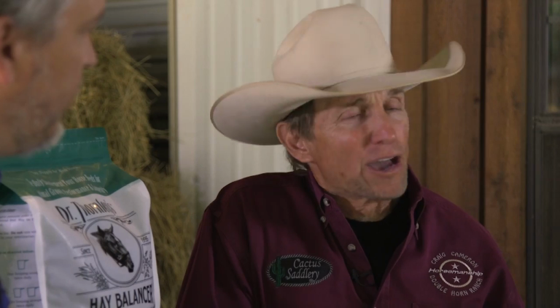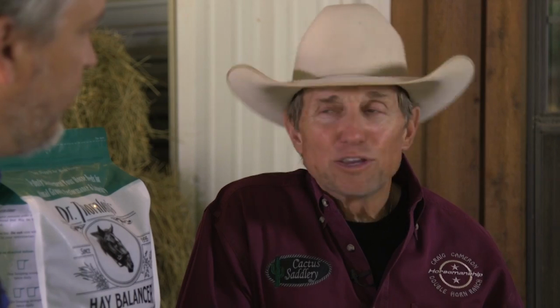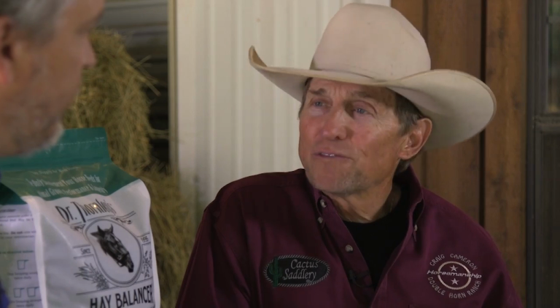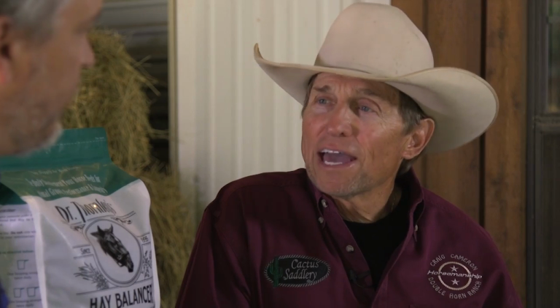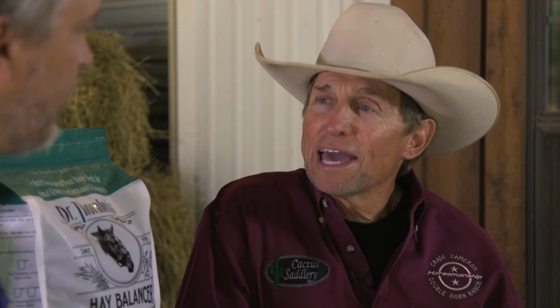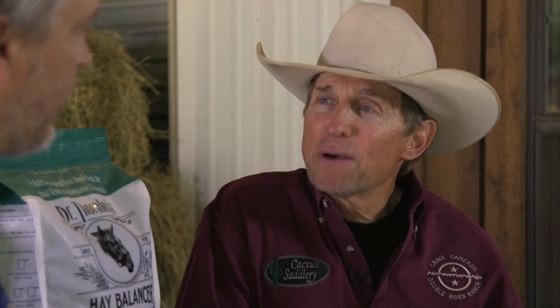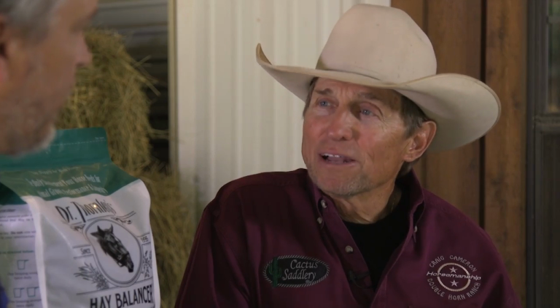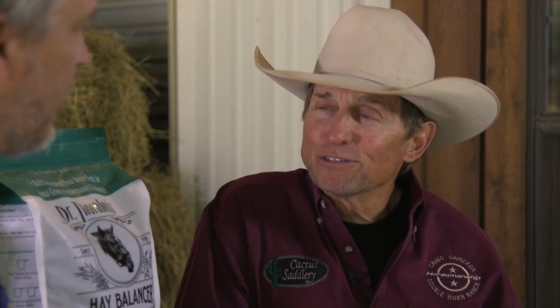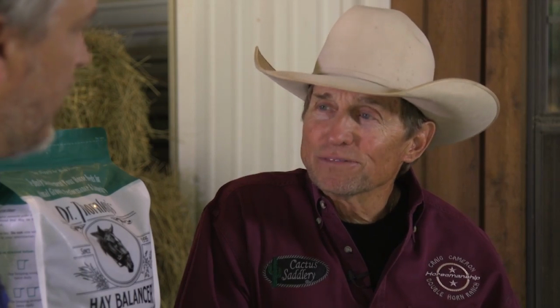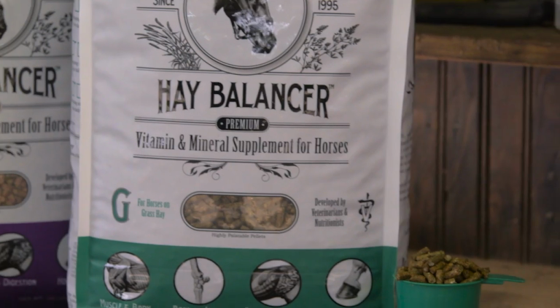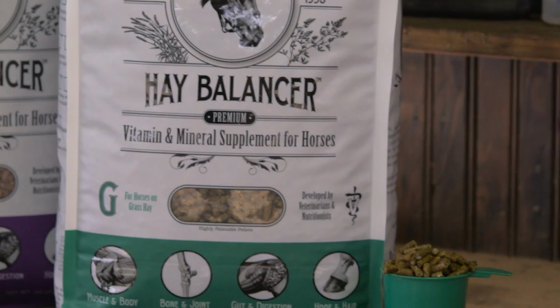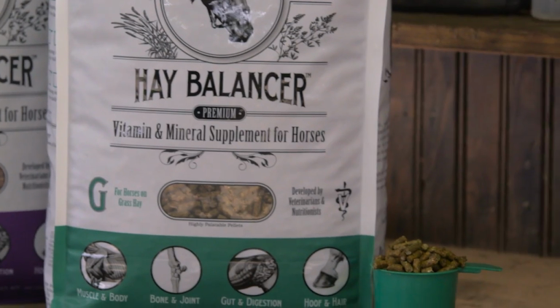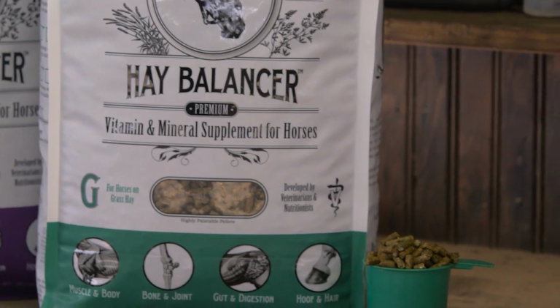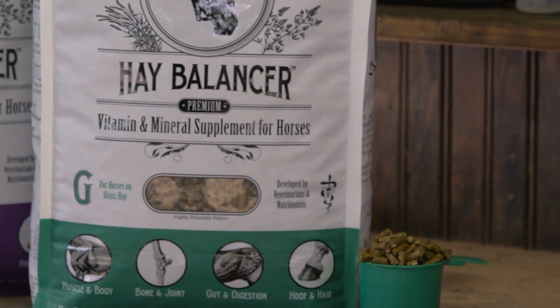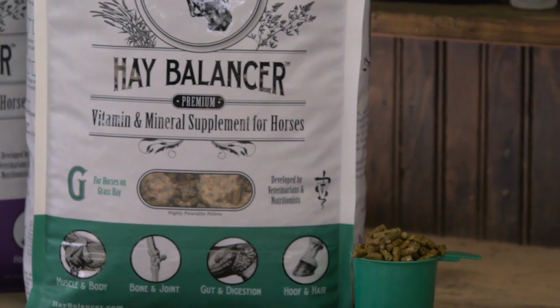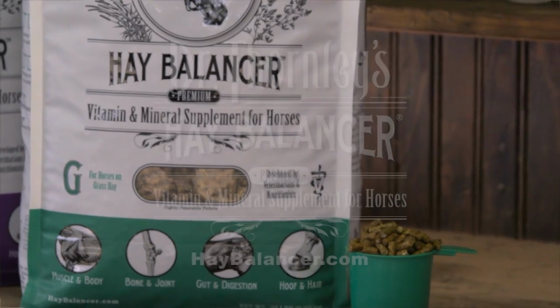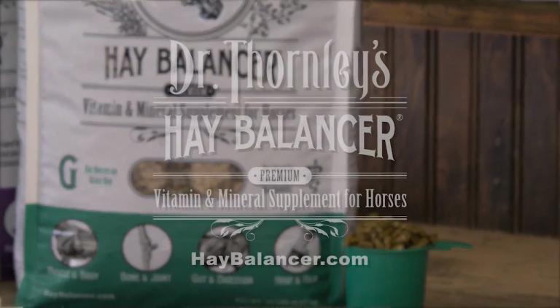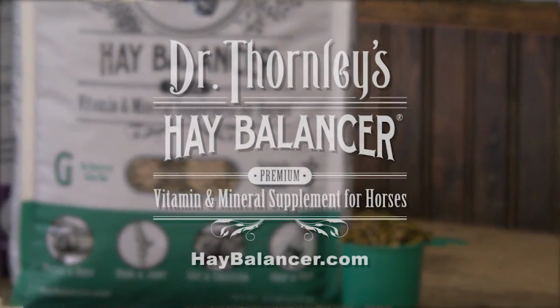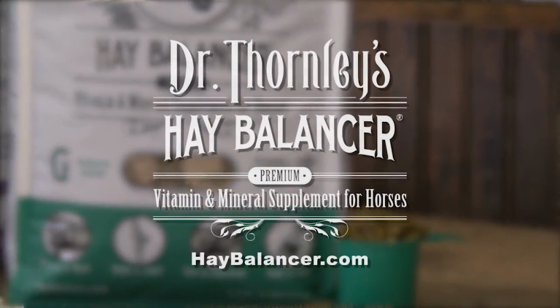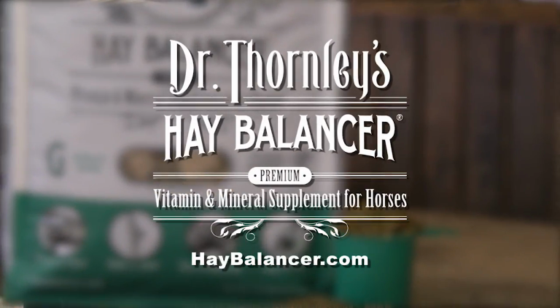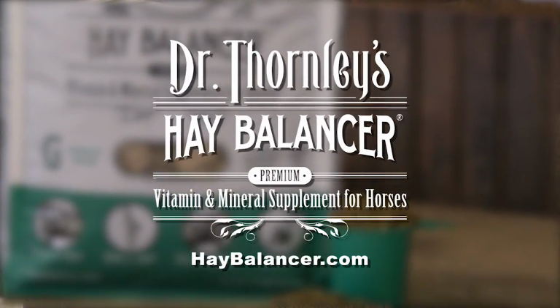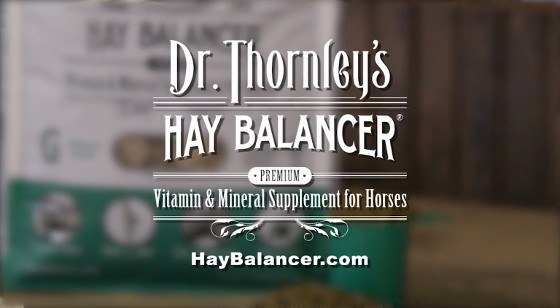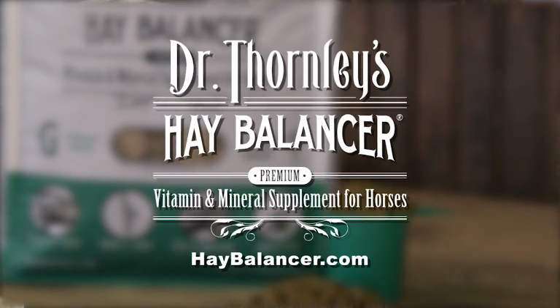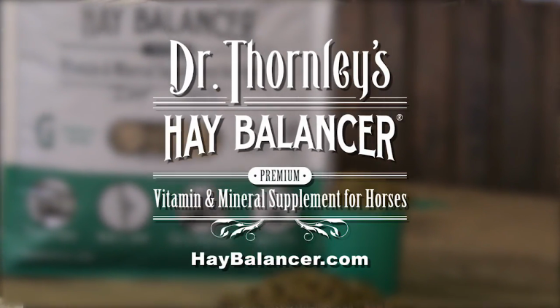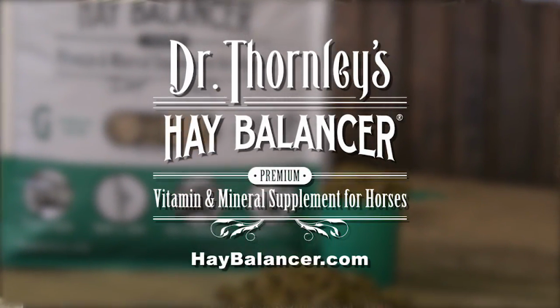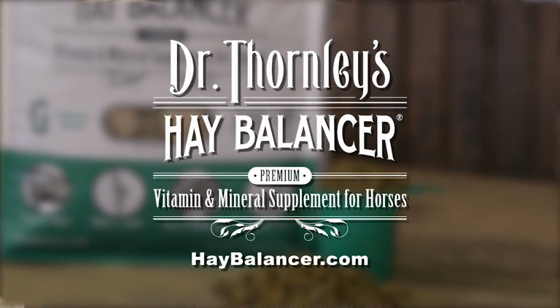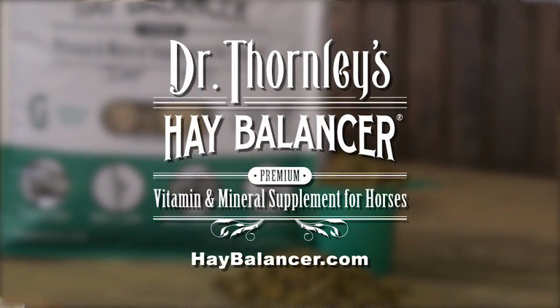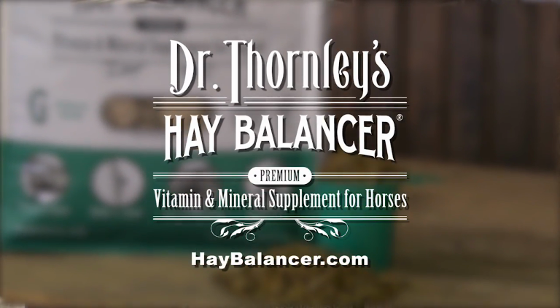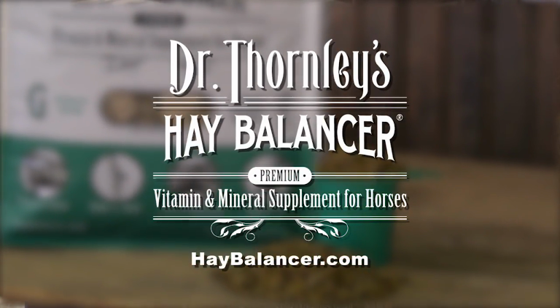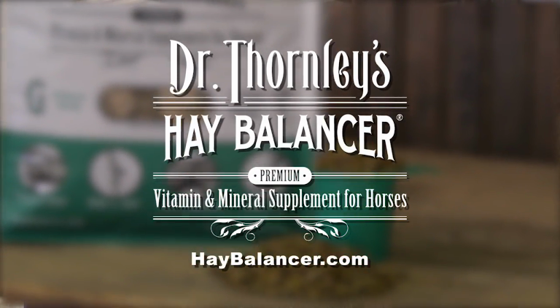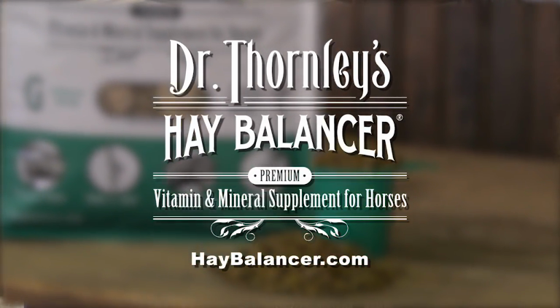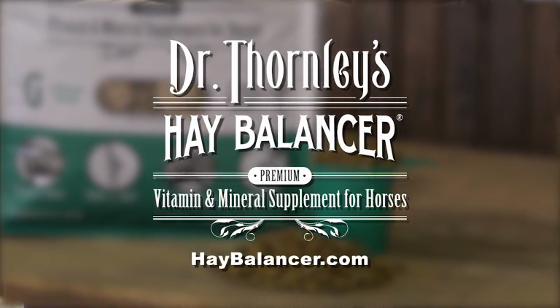How can you find Hay Balancer? Go to our website haybalancer.com — we'll send it to you, or you can find a dealer.